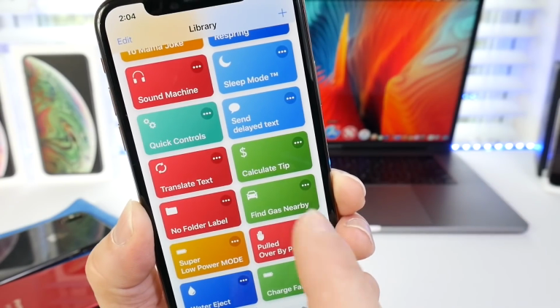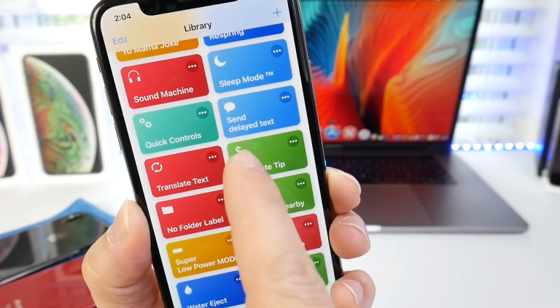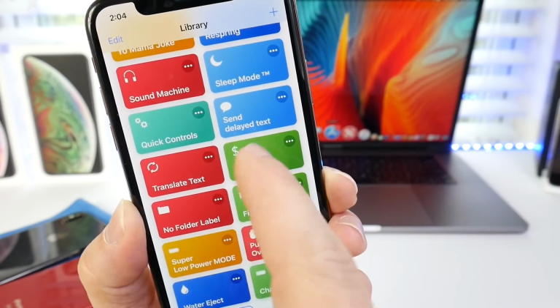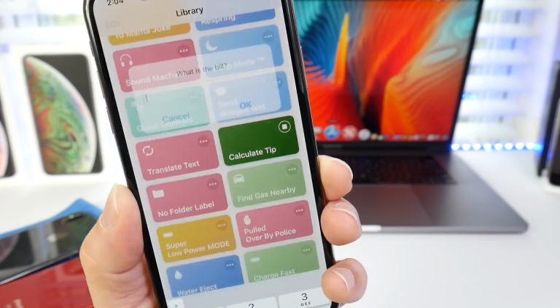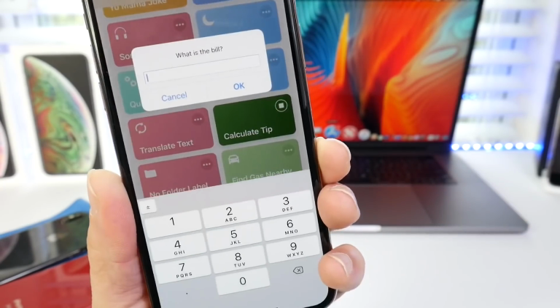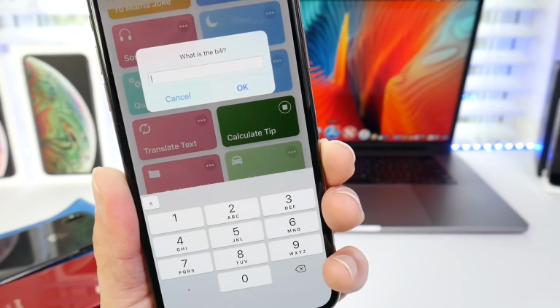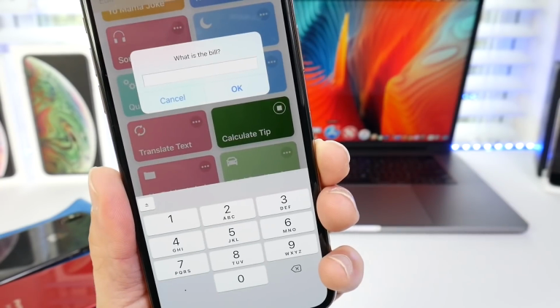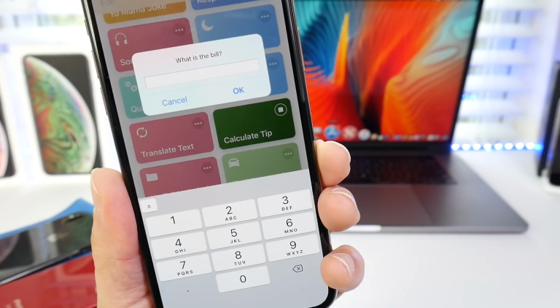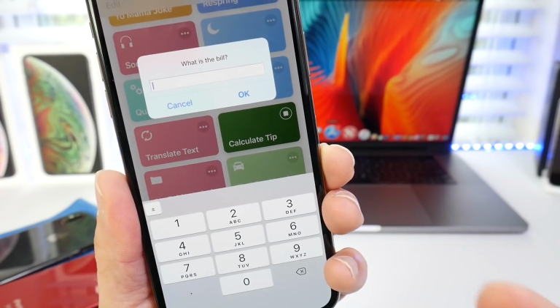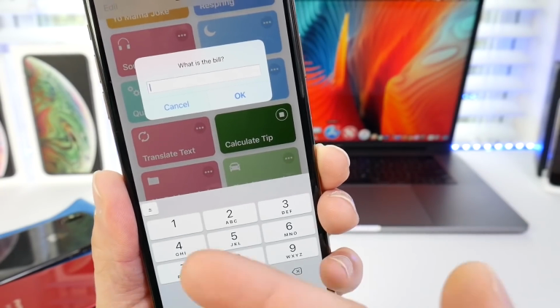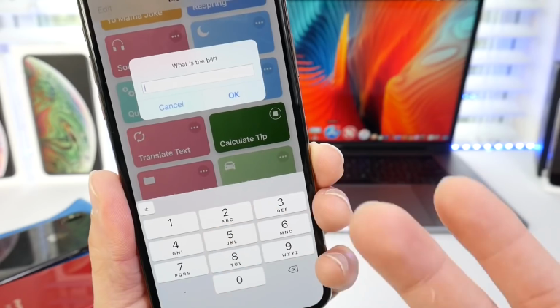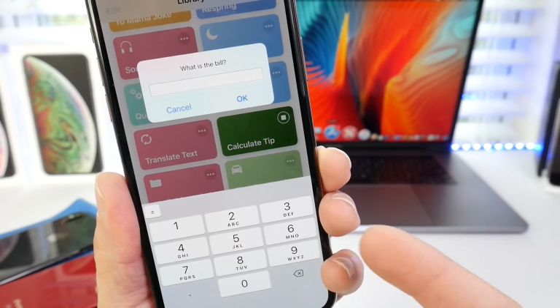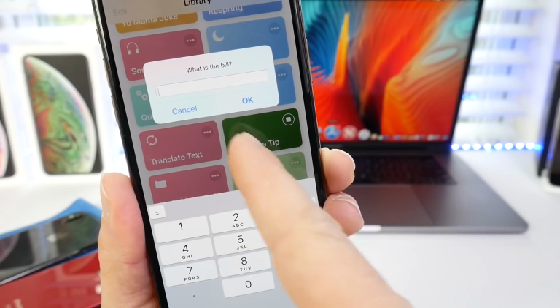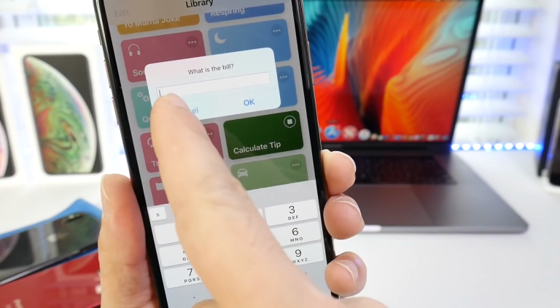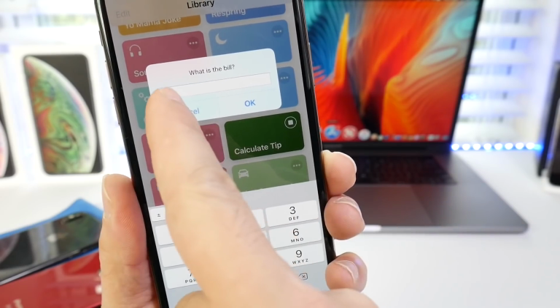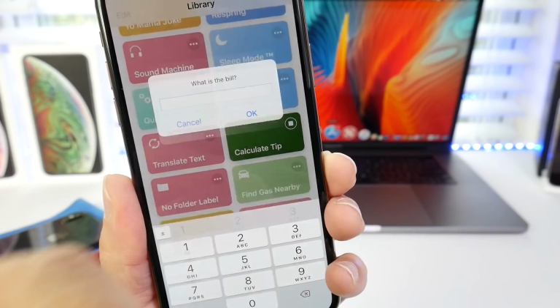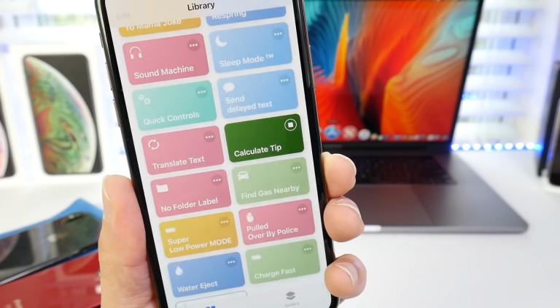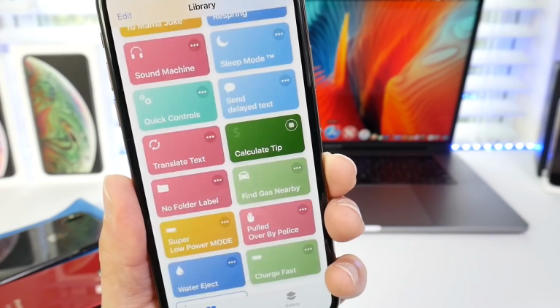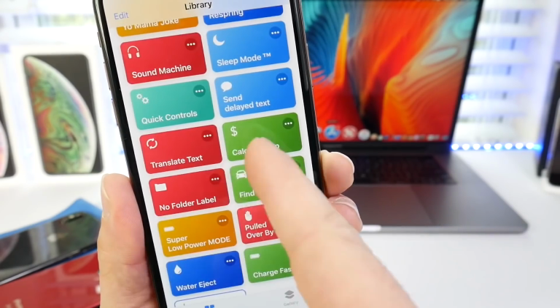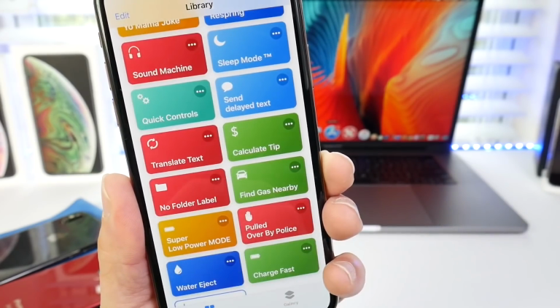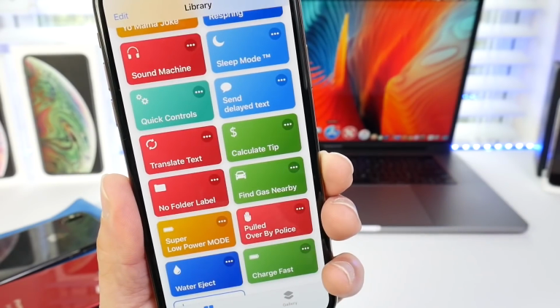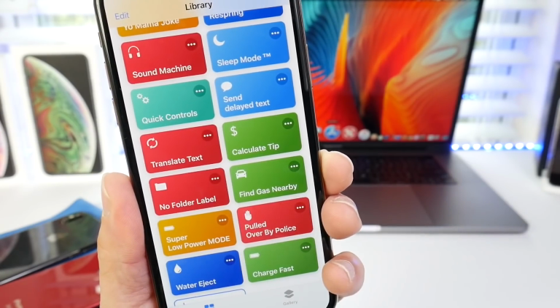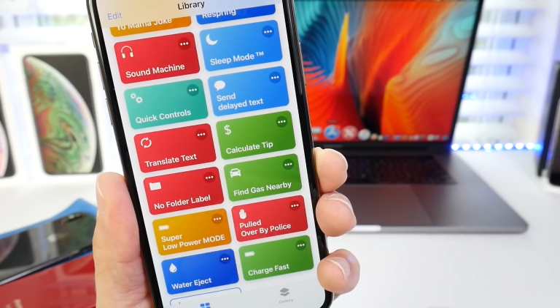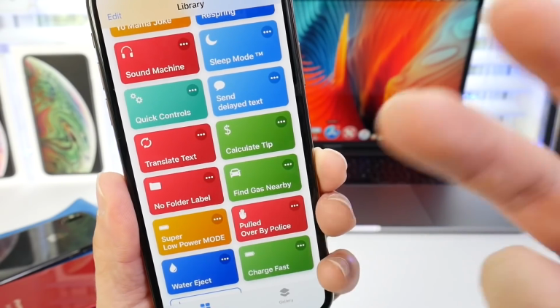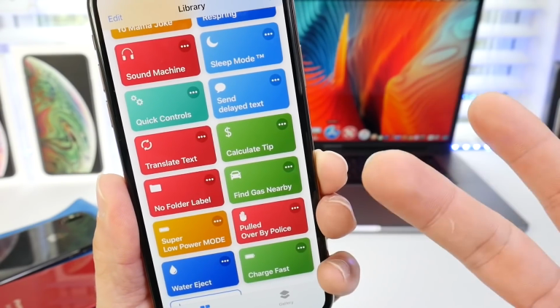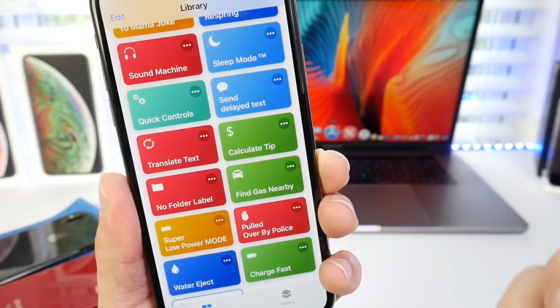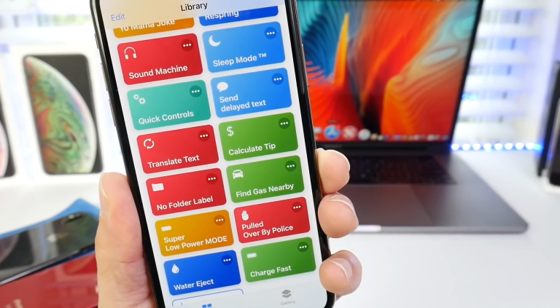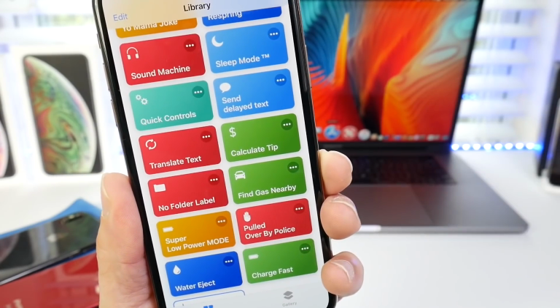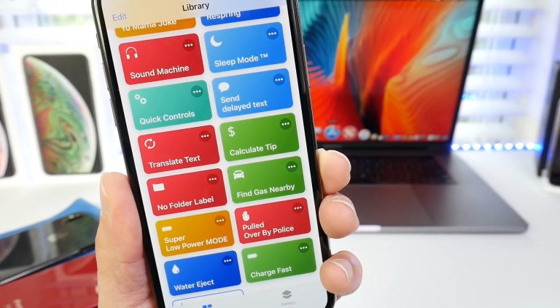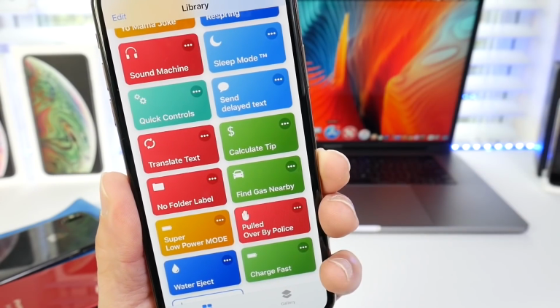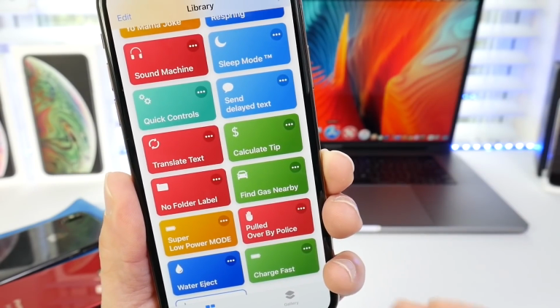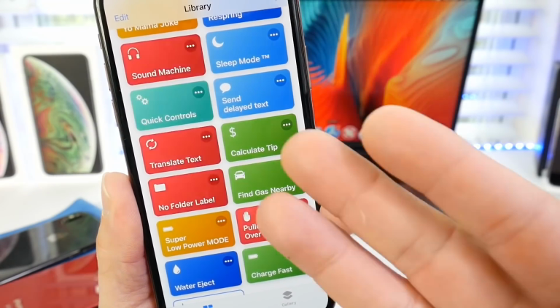Calculate tip — as the name implies, if you're at a restaurant and you want to calculate a bill, this will do a percentage calculation for you for the tip.